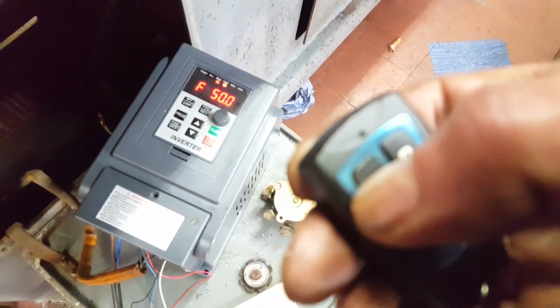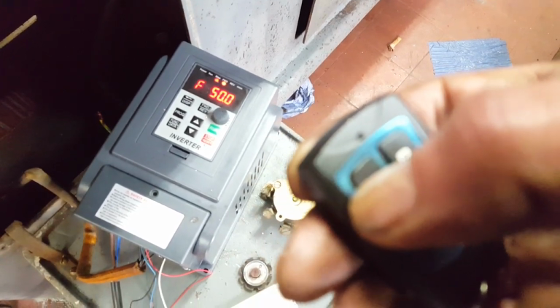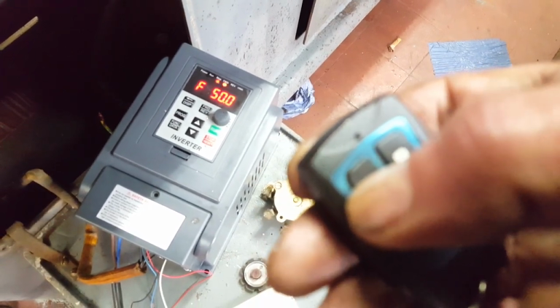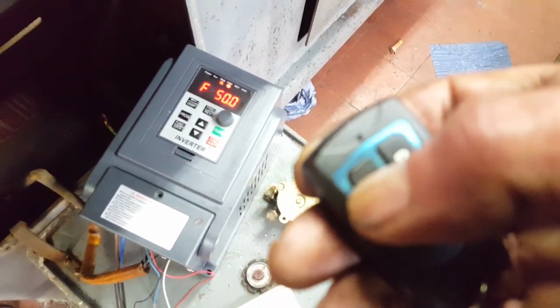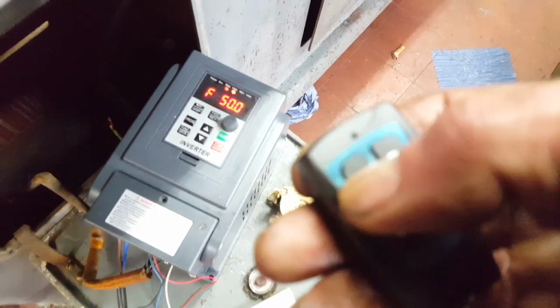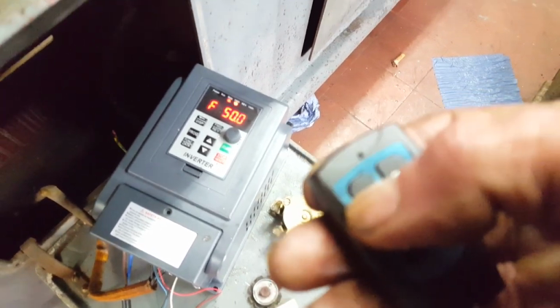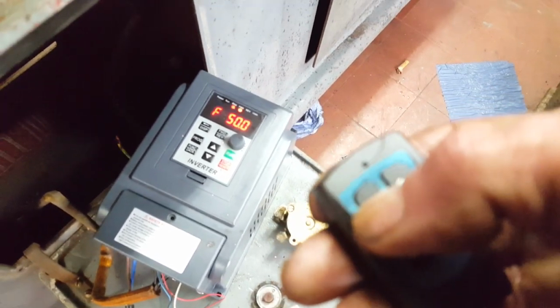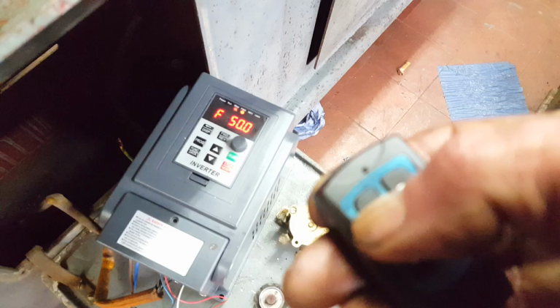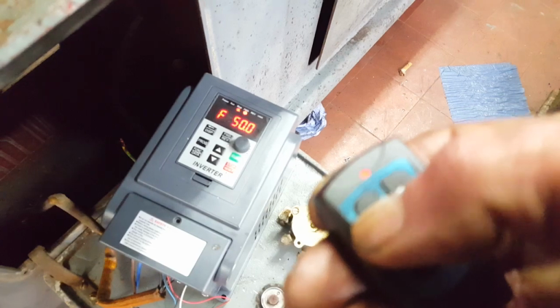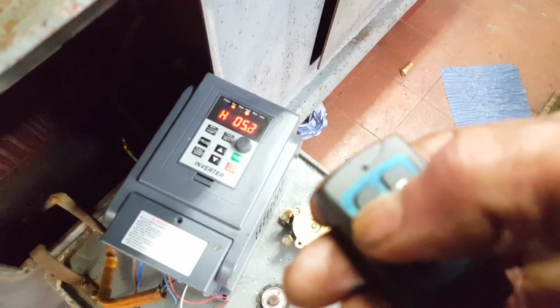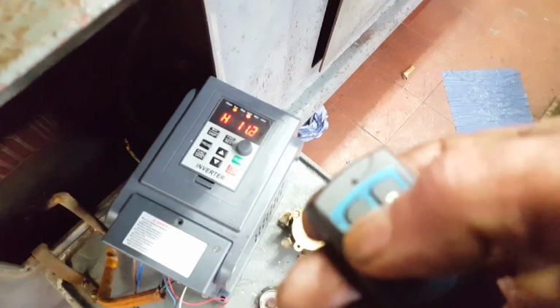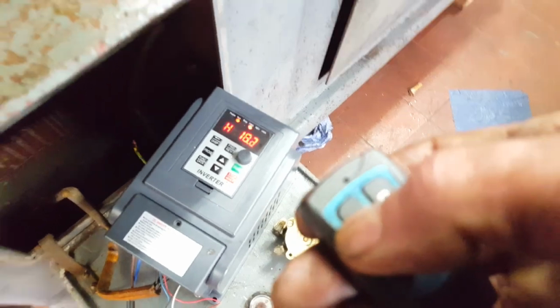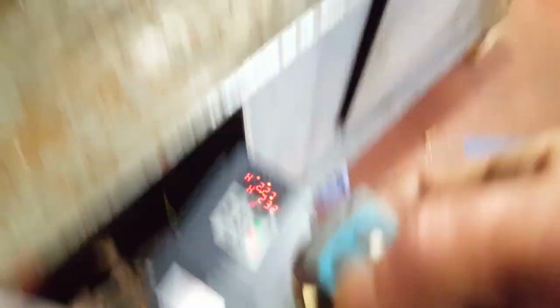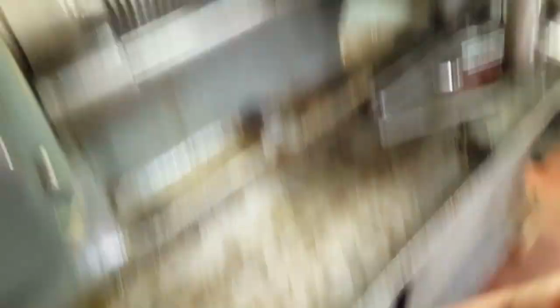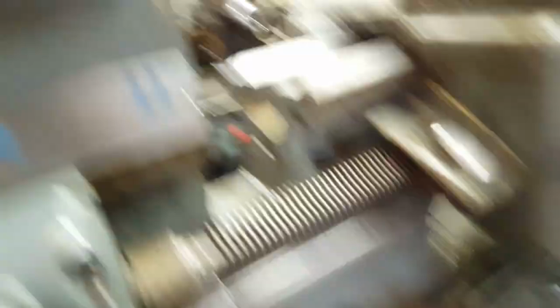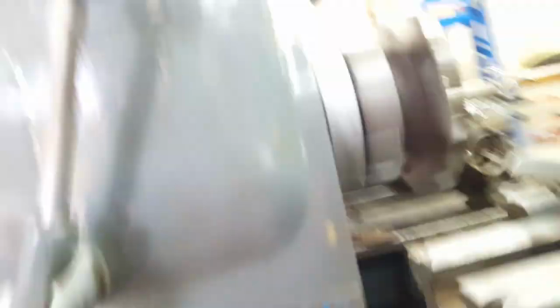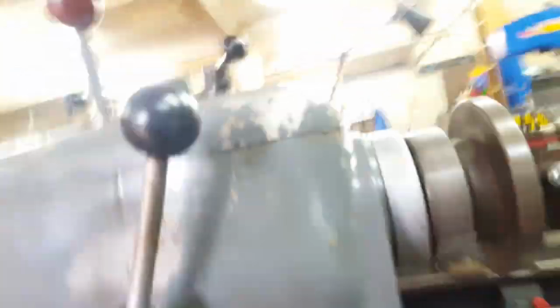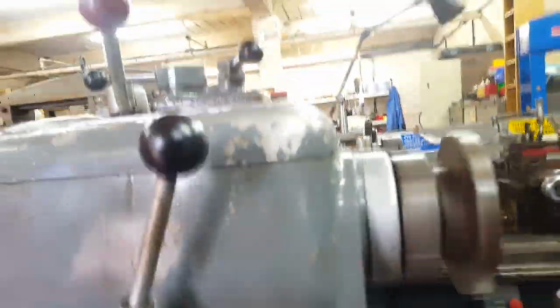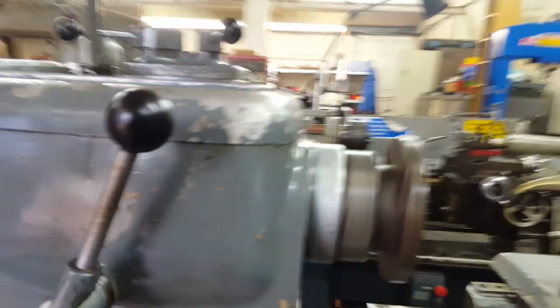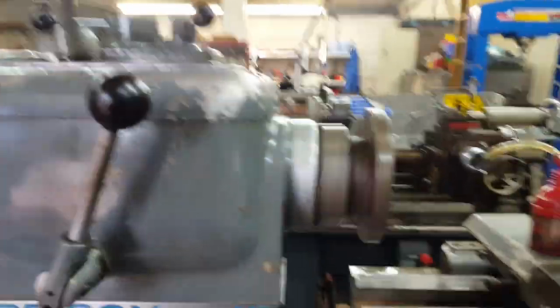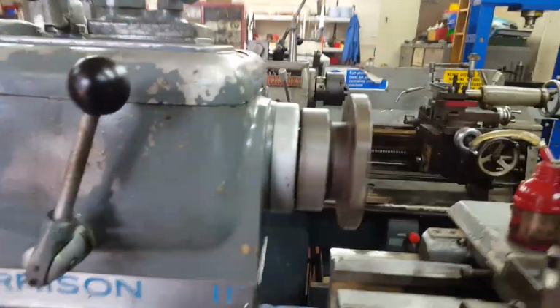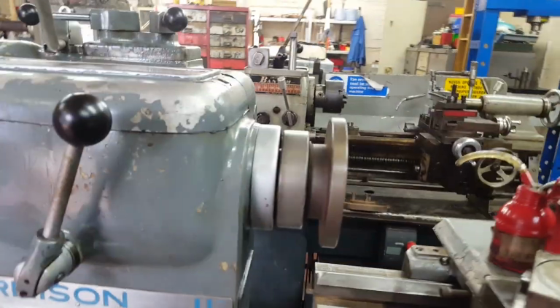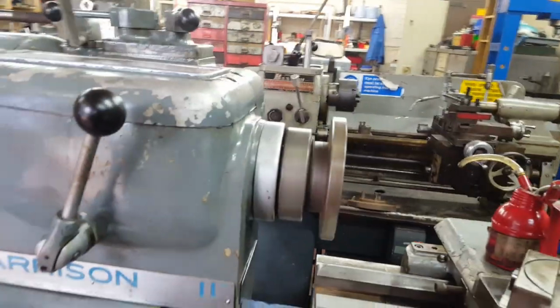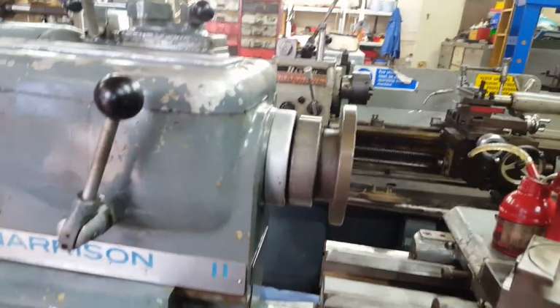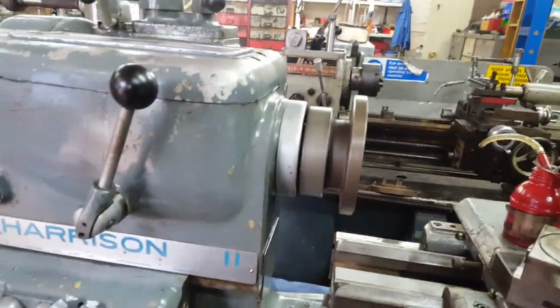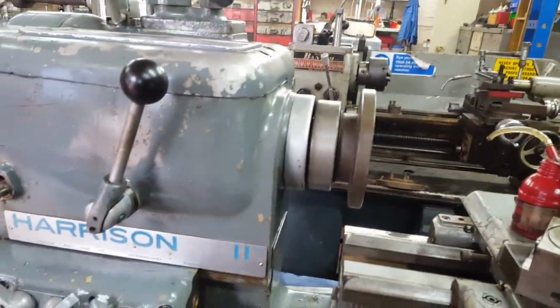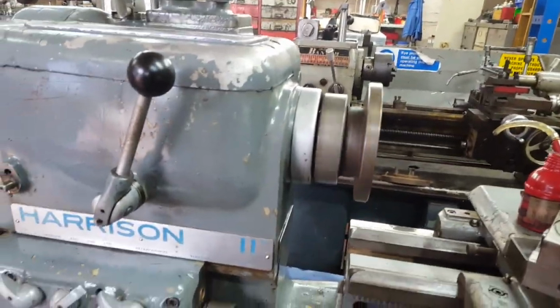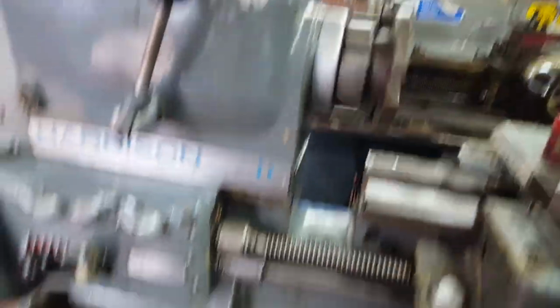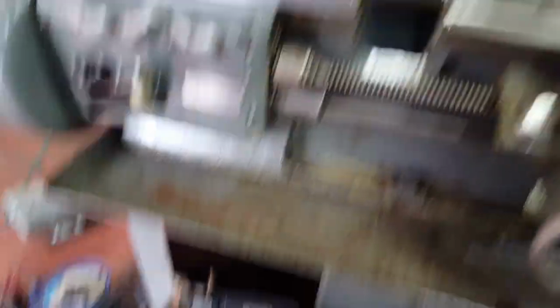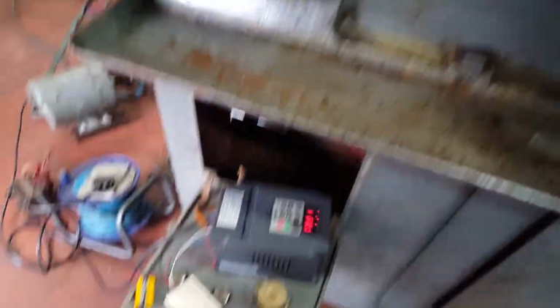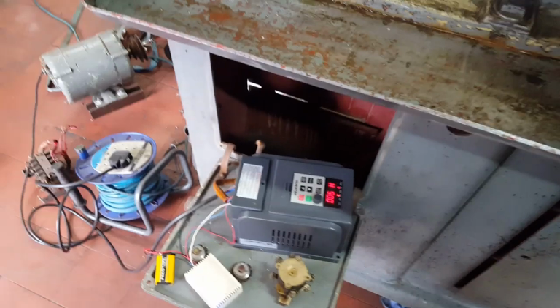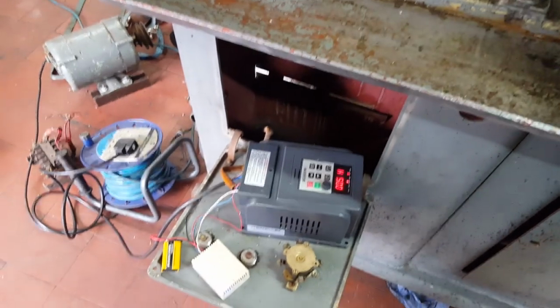I'll press this button here. Look at that.